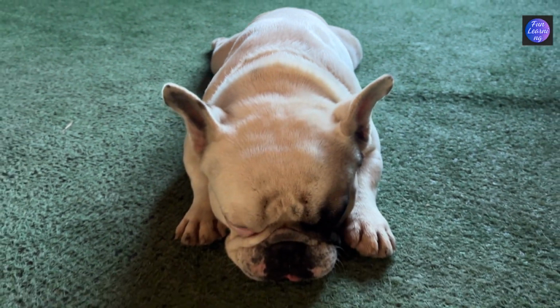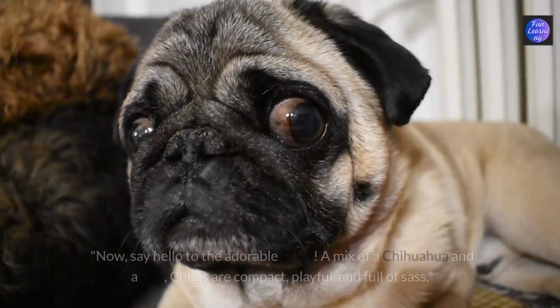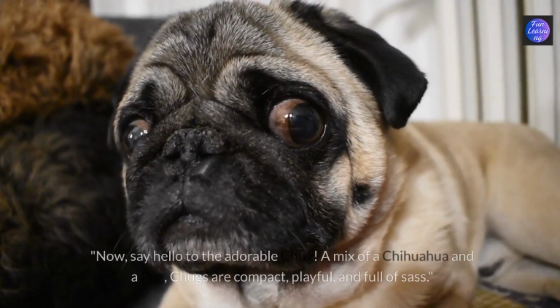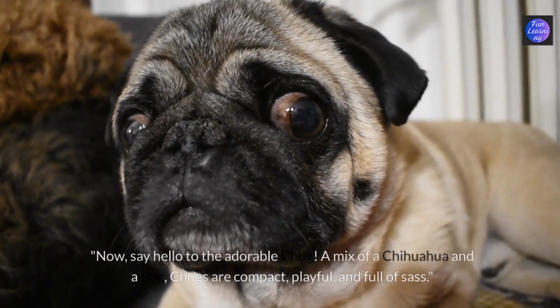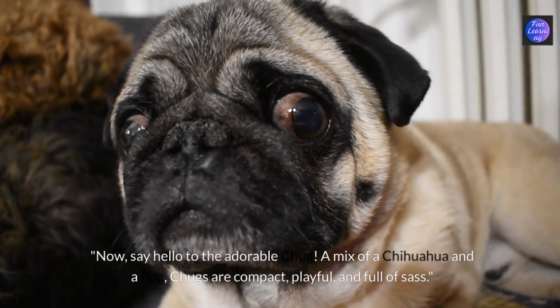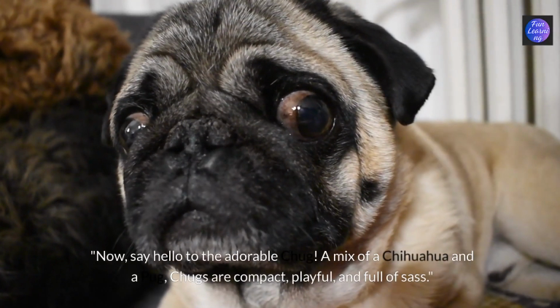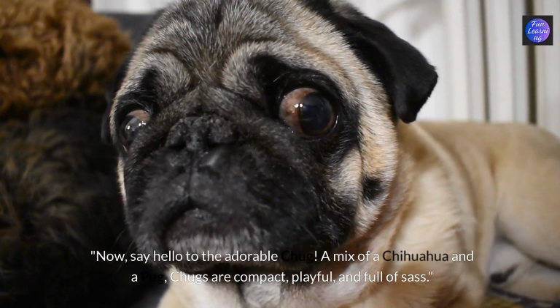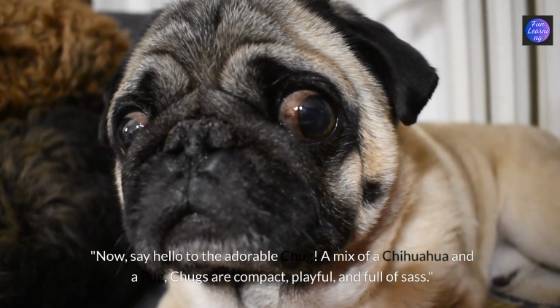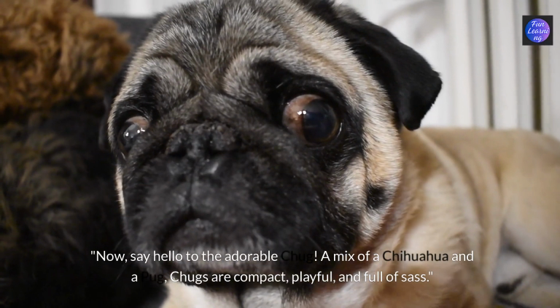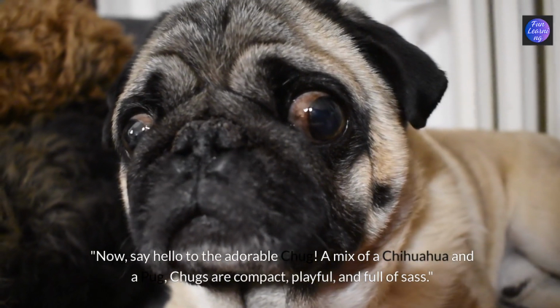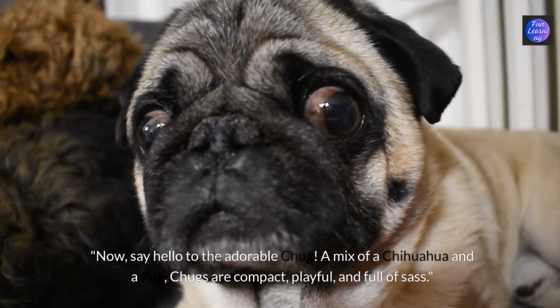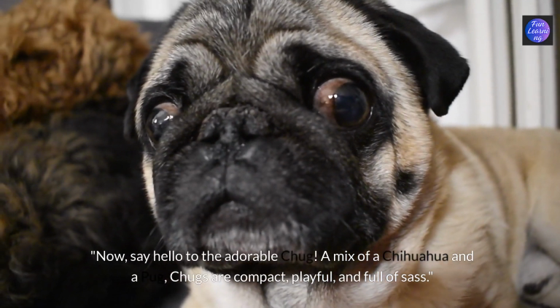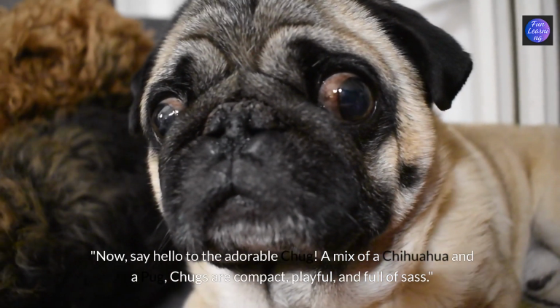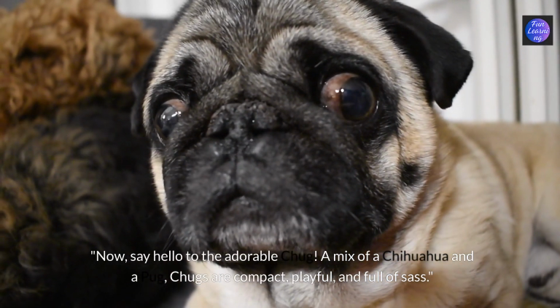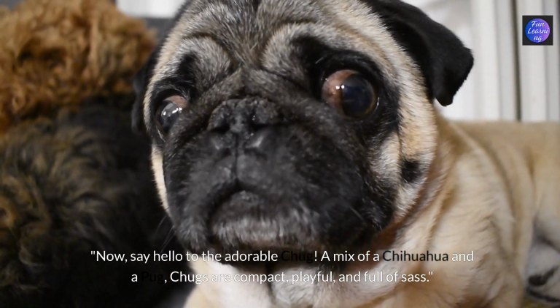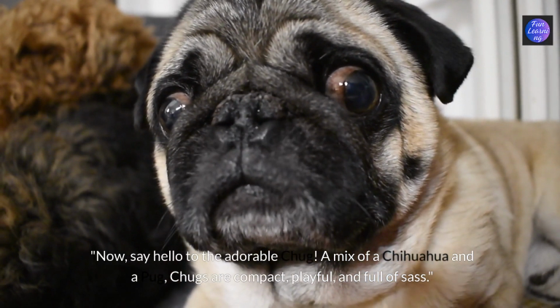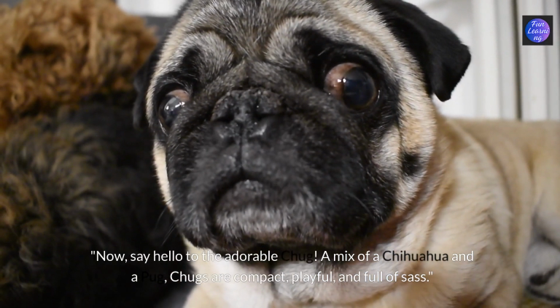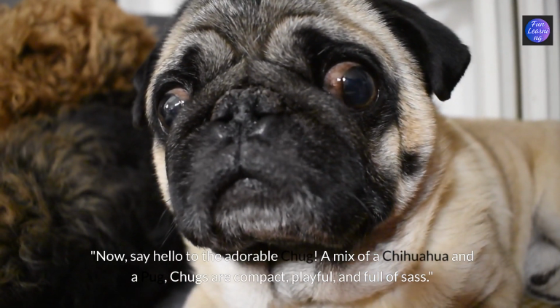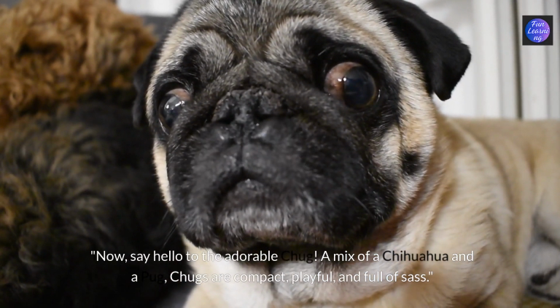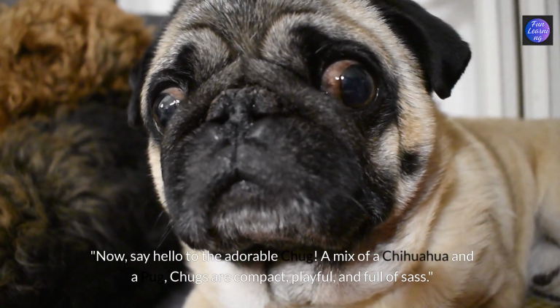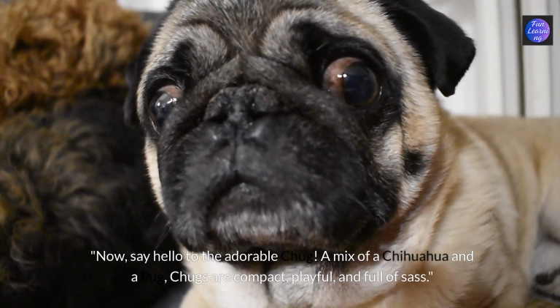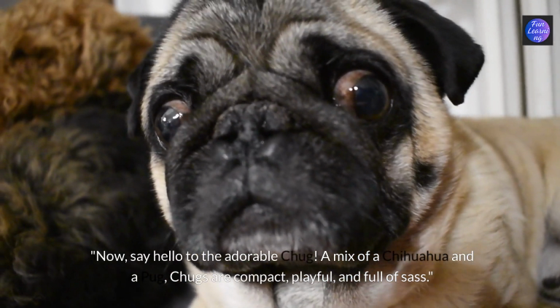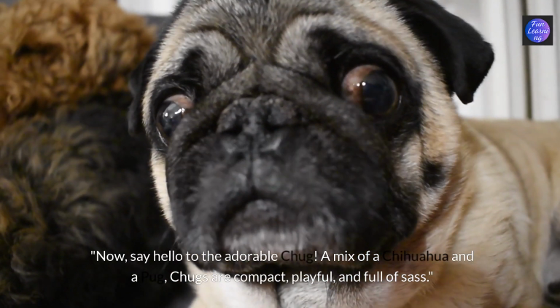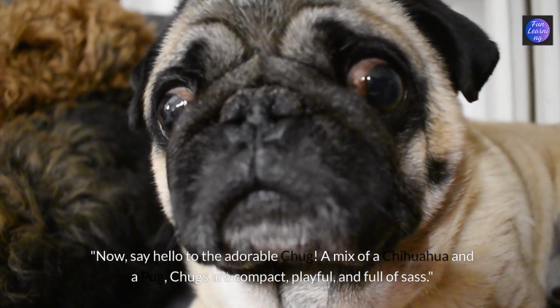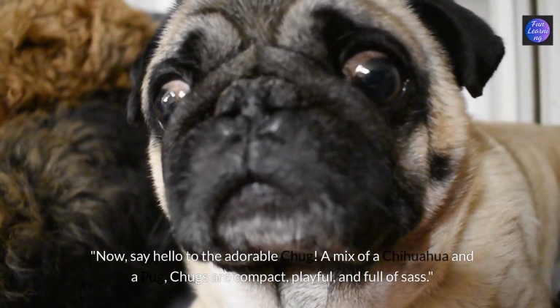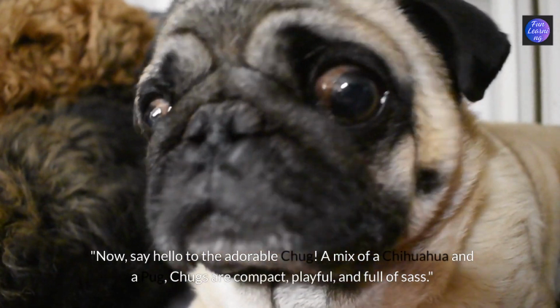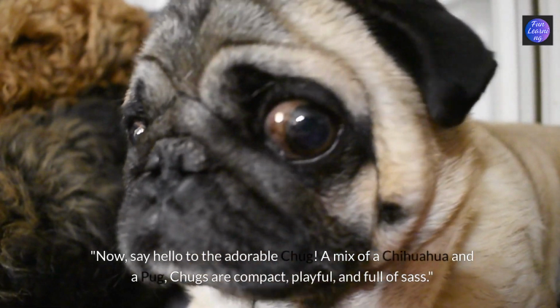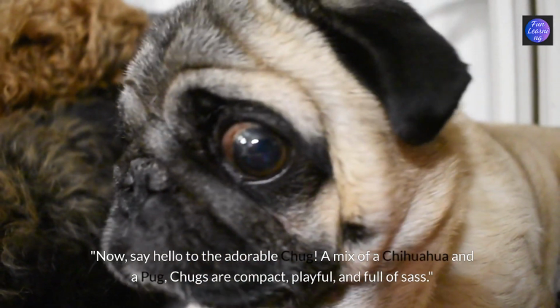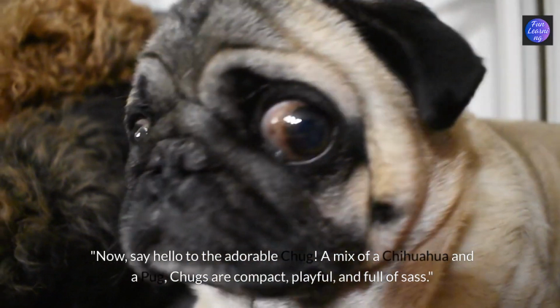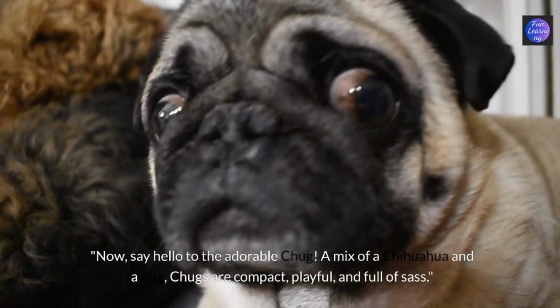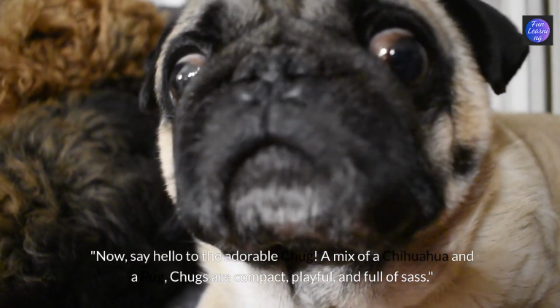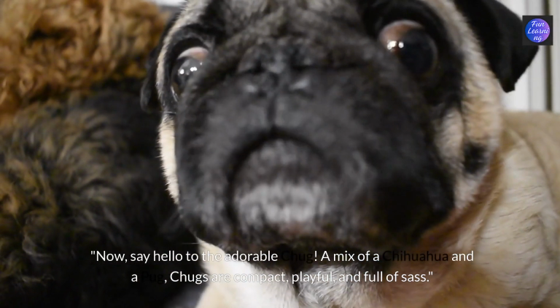Now say hello to the adorable chug. A mix of a chihuahua and a pug, chugs are compact, playful and full of sass.